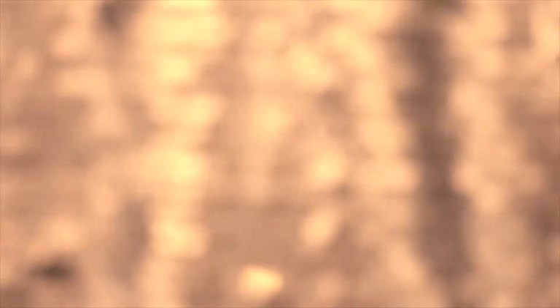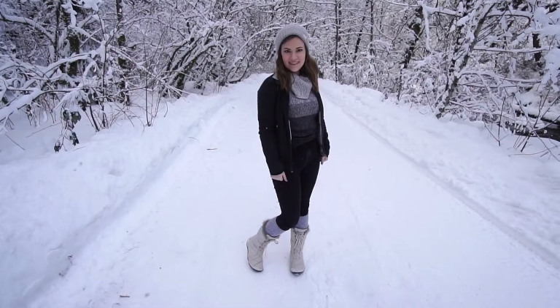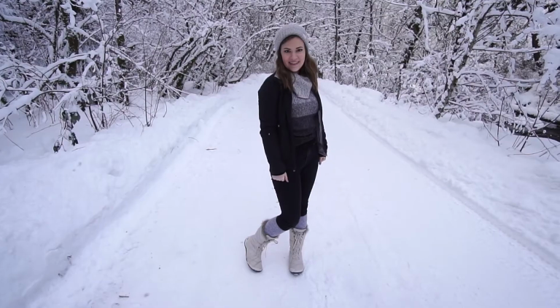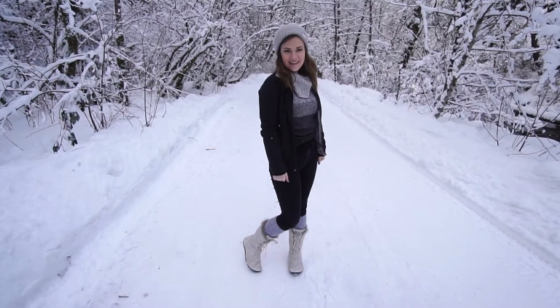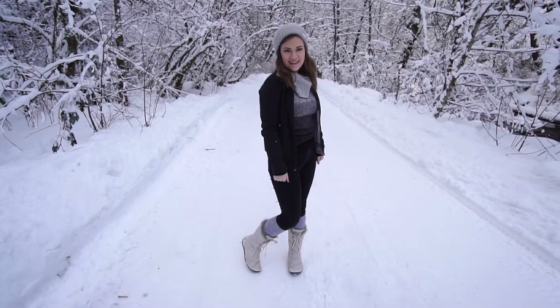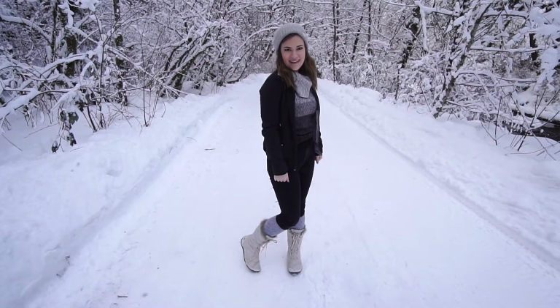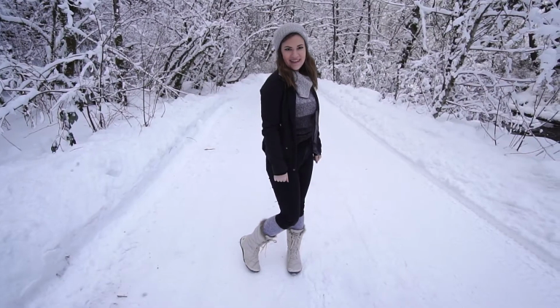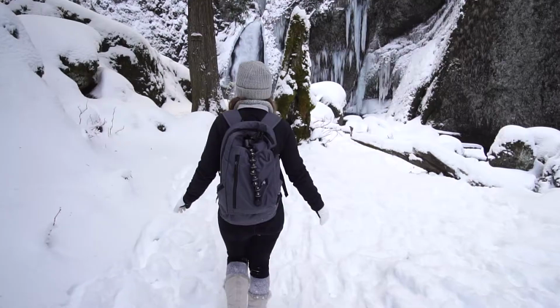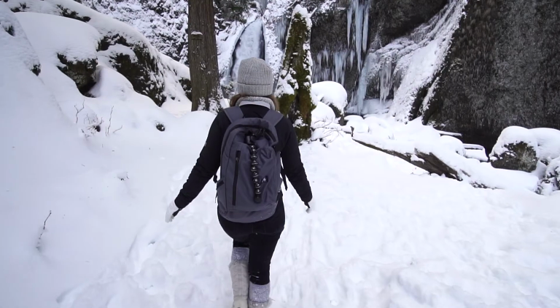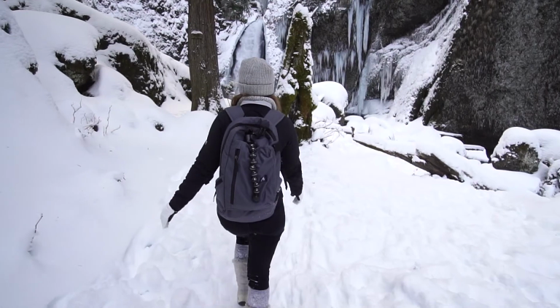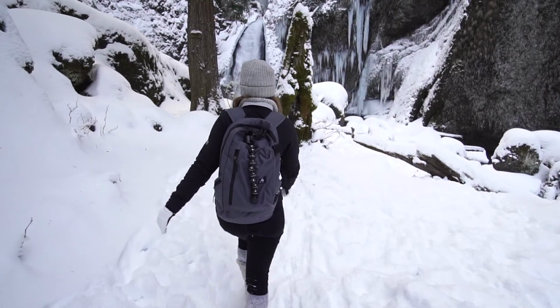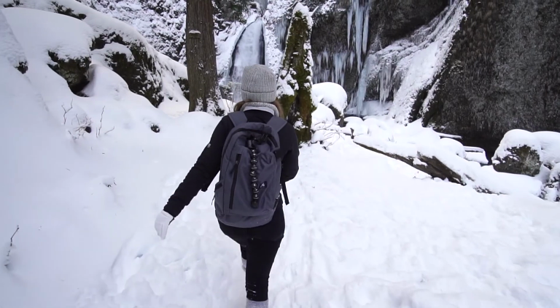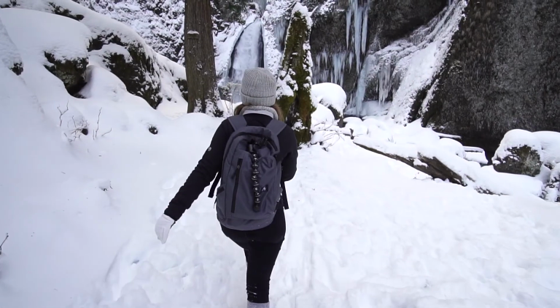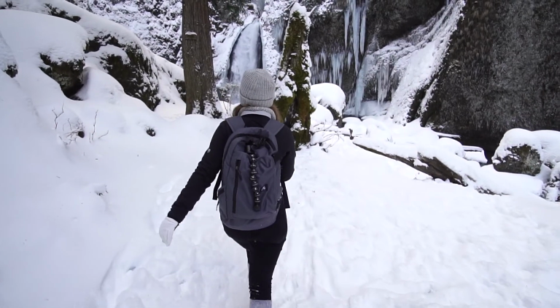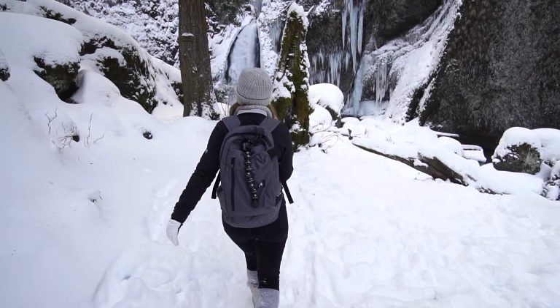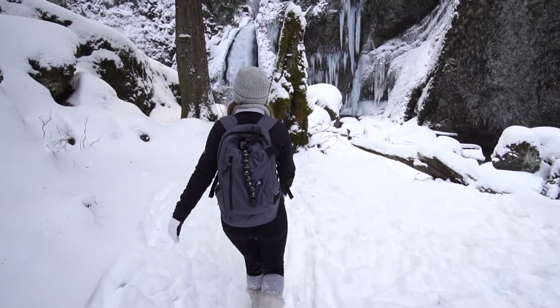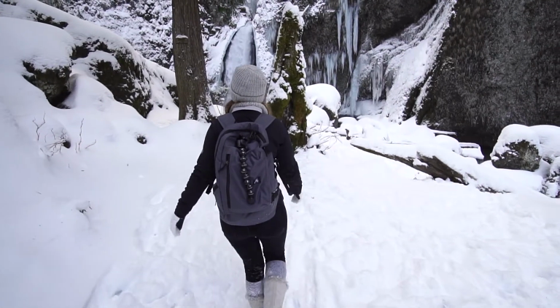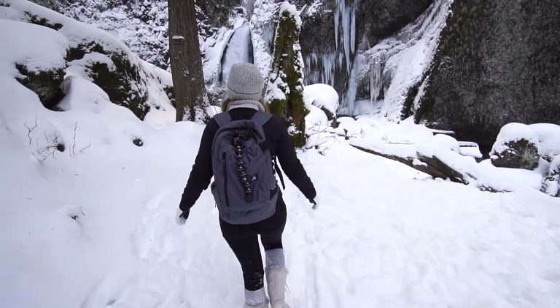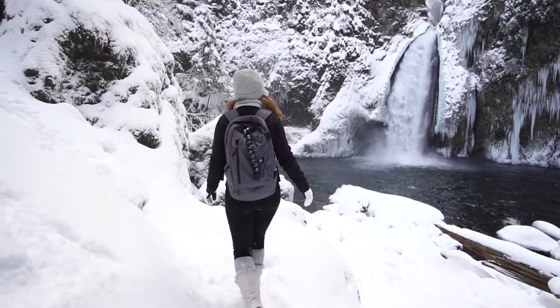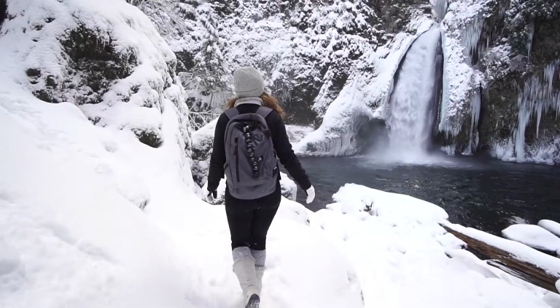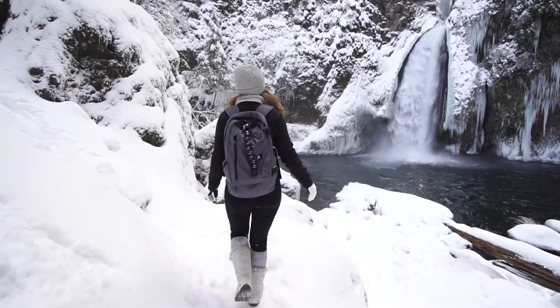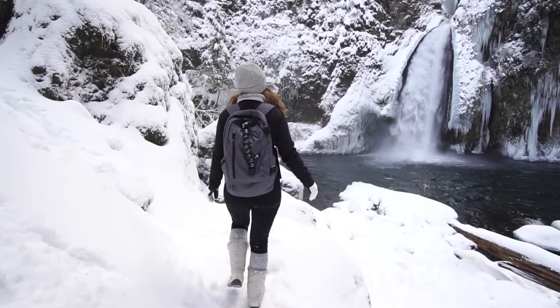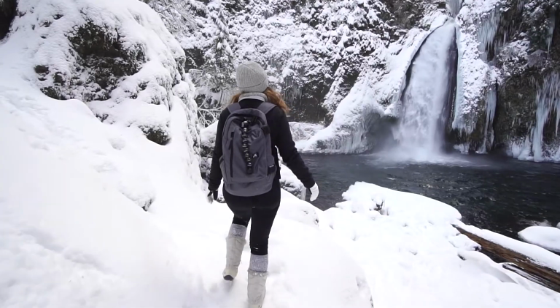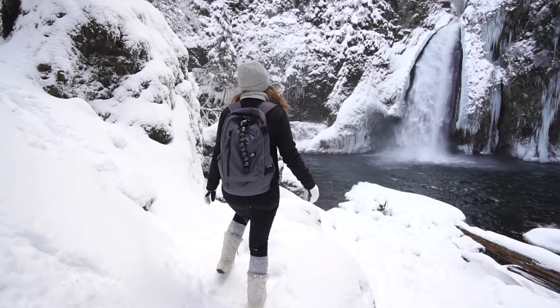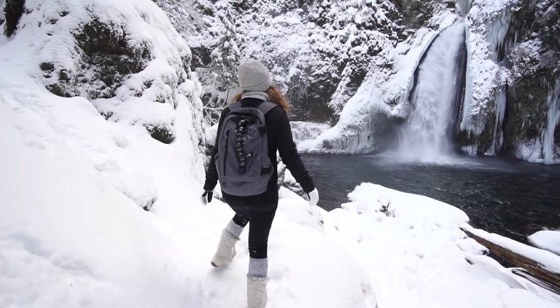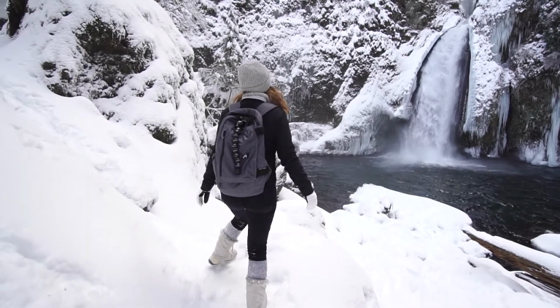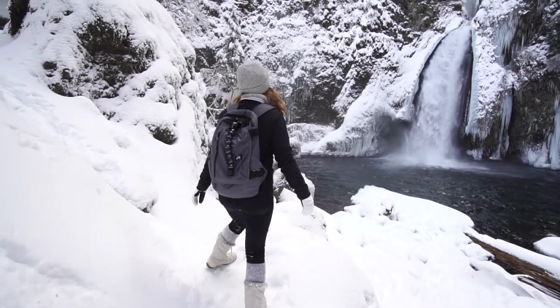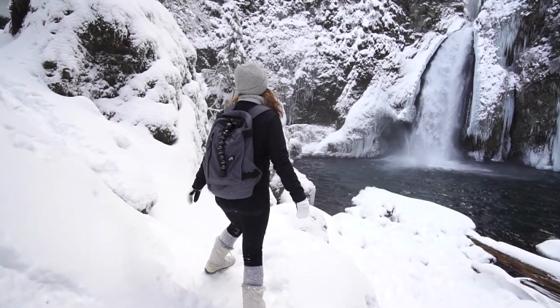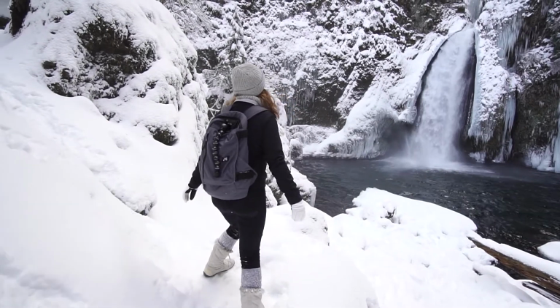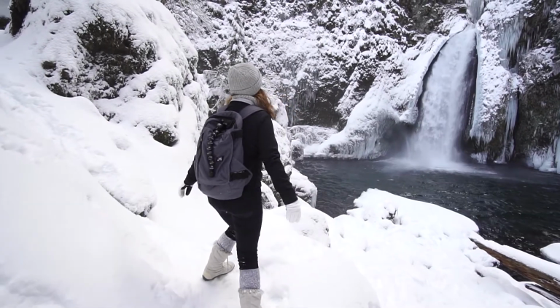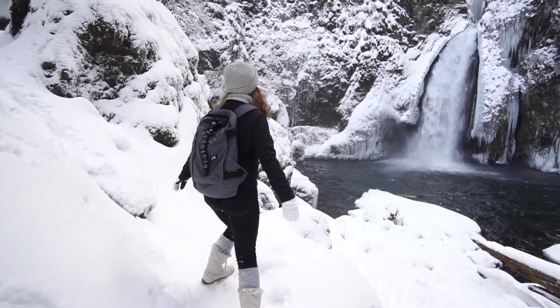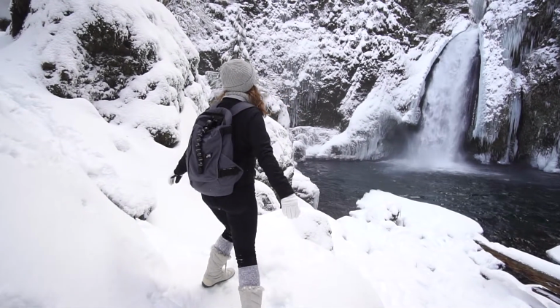Hello everyone! Today's outfit is a hiking look. I wore this on our adventures in the Columbia Gorge.